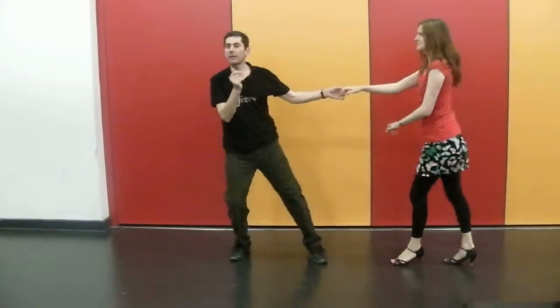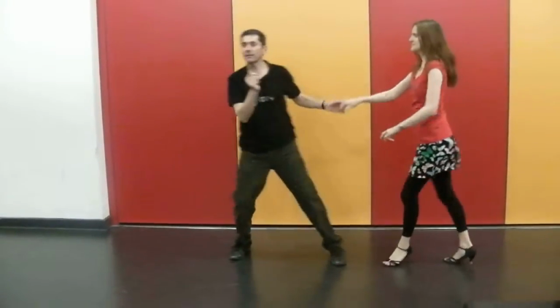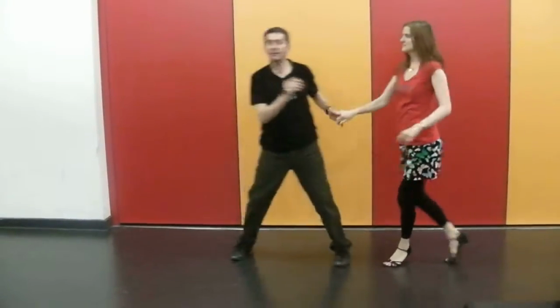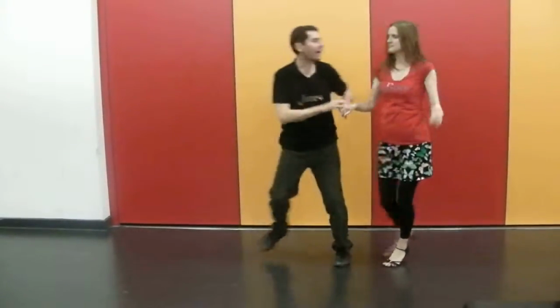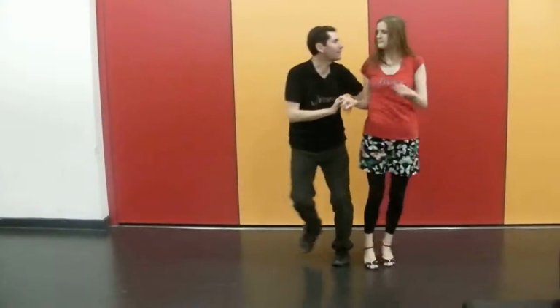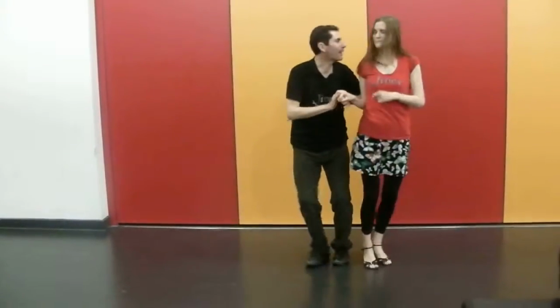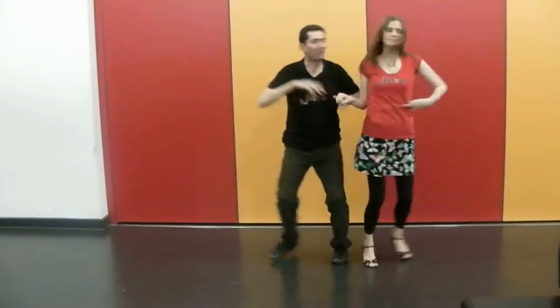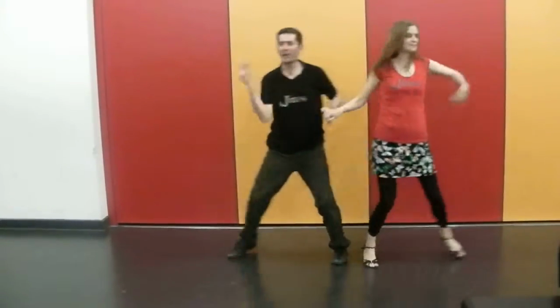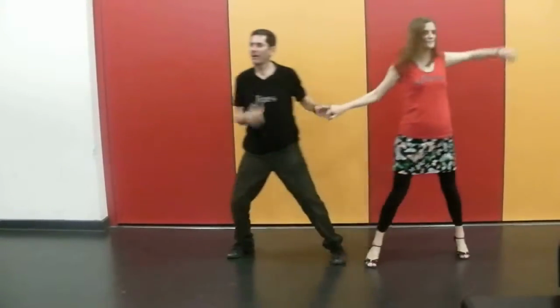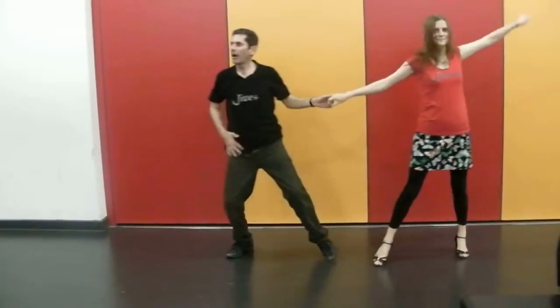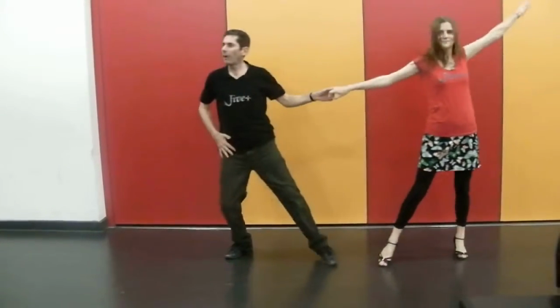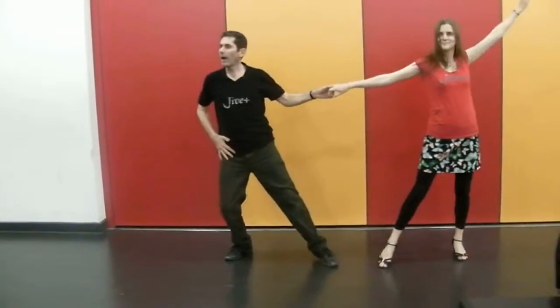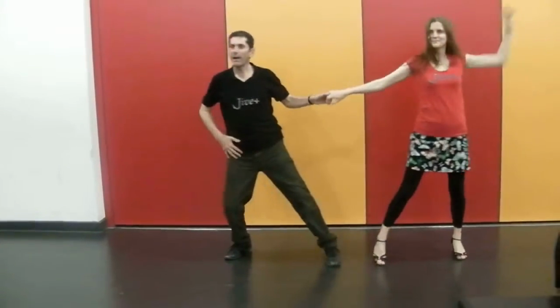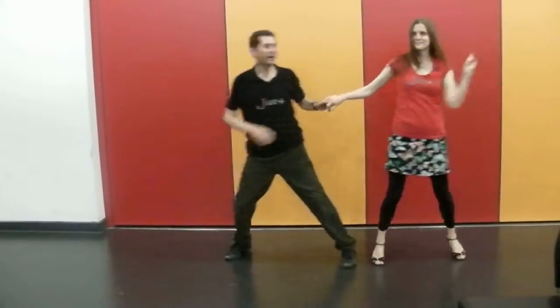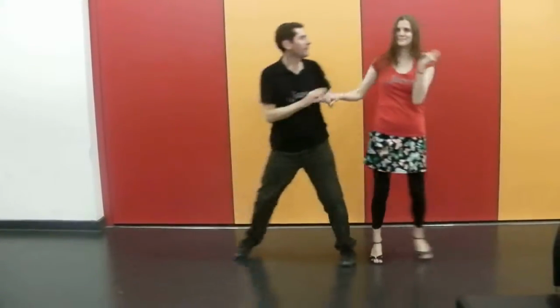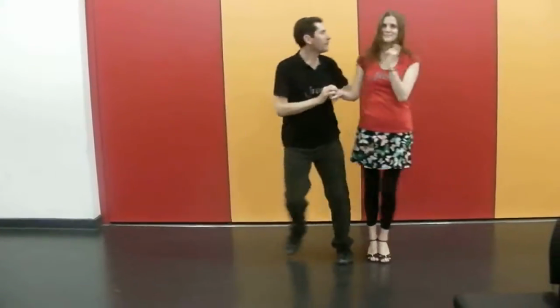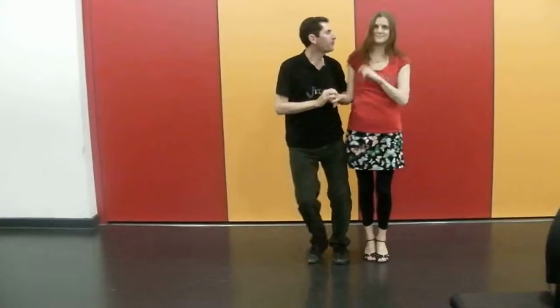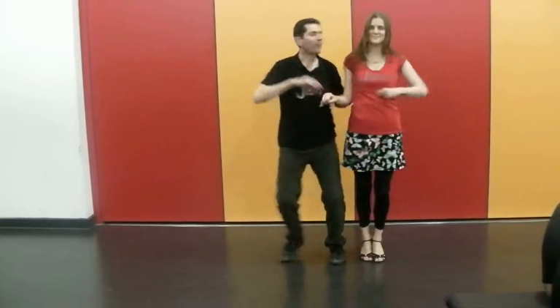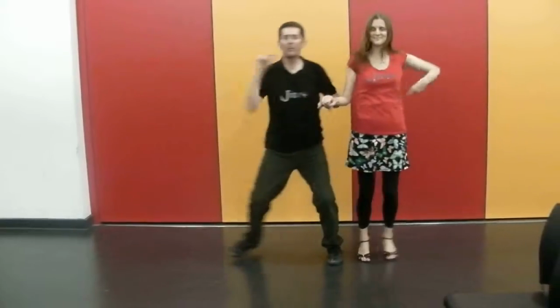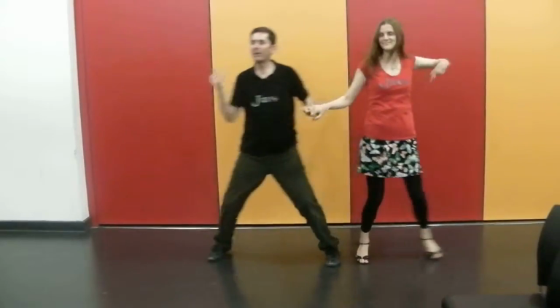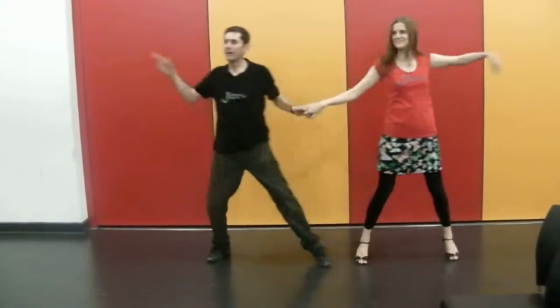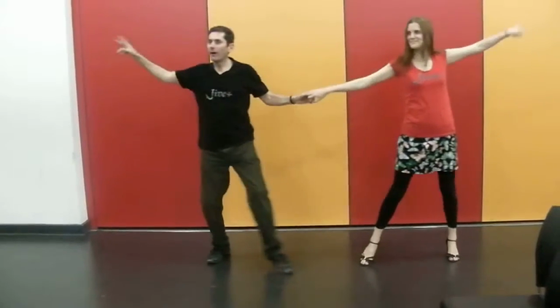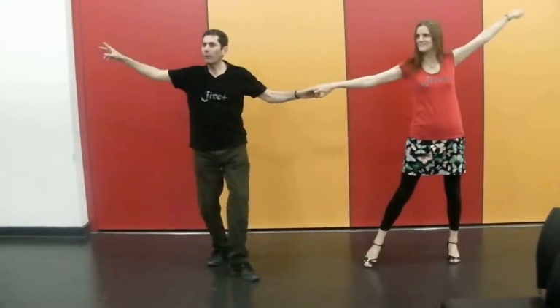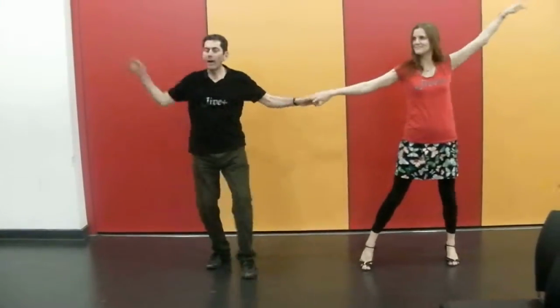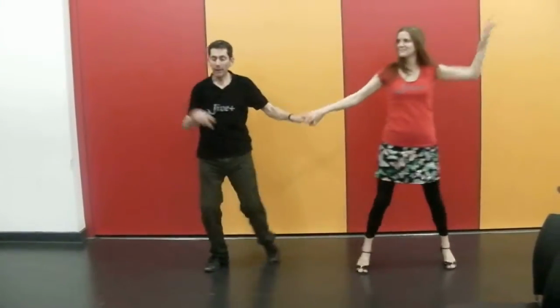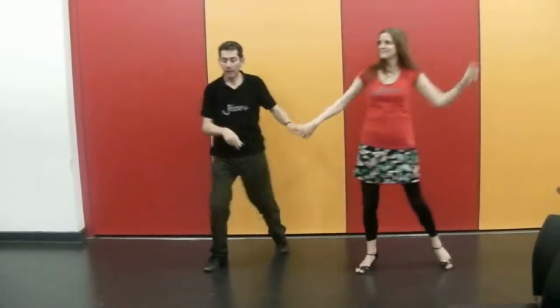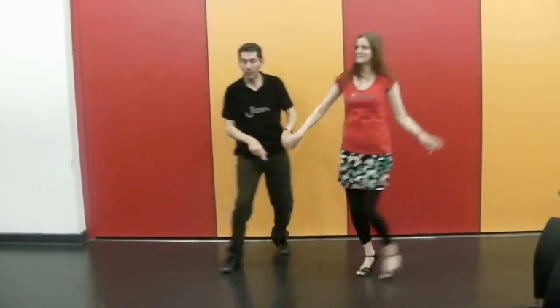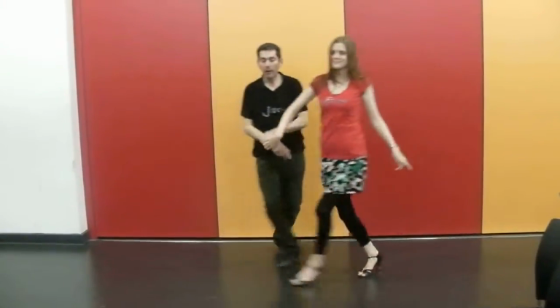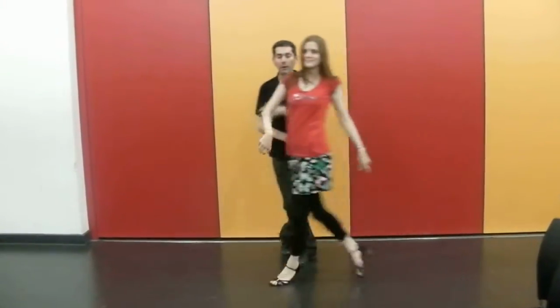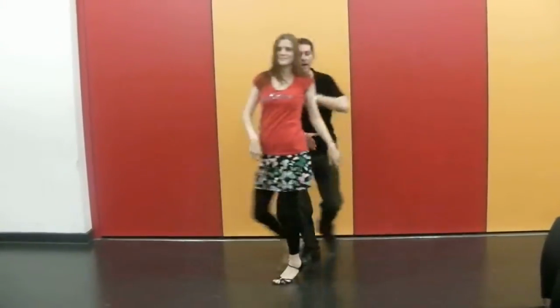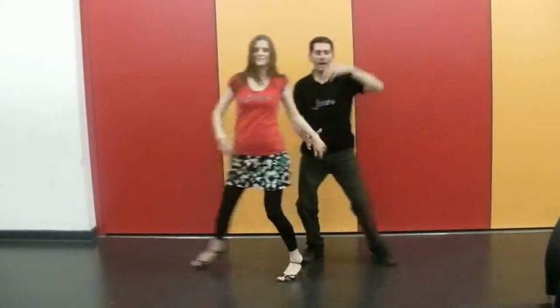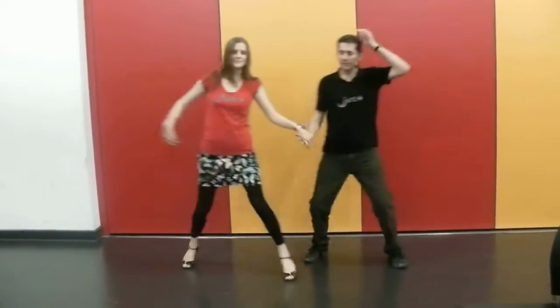Change hands. Side to side. Bump. Away. Bump. Away. Low hands.